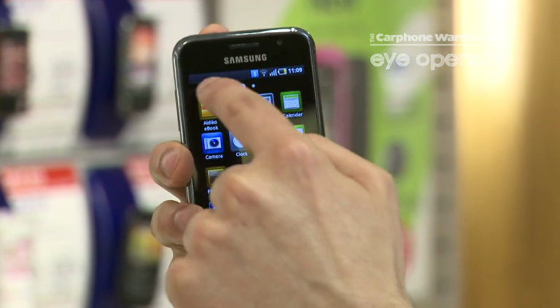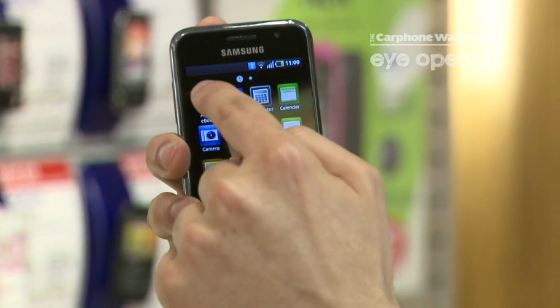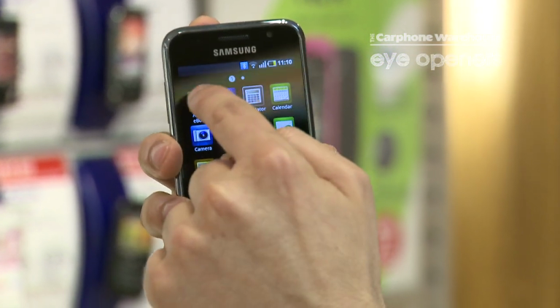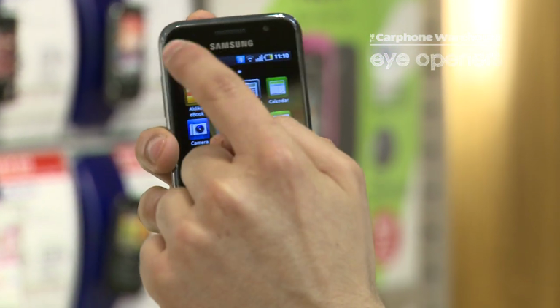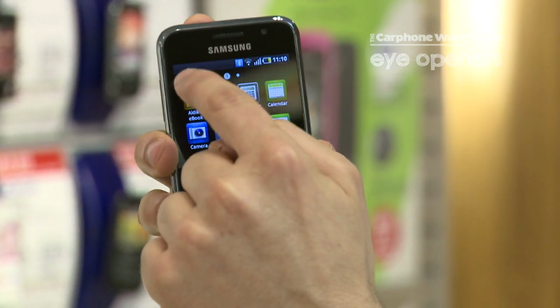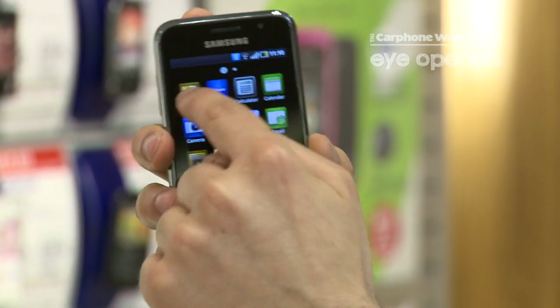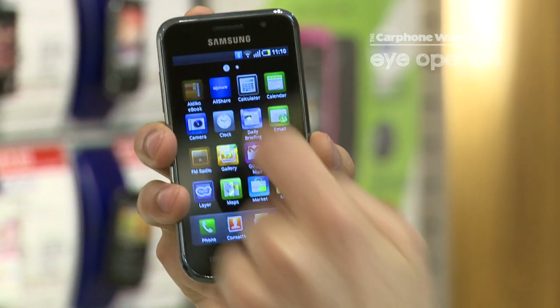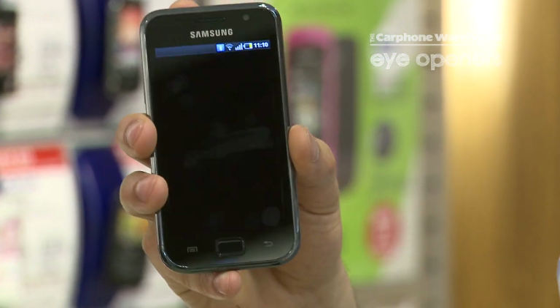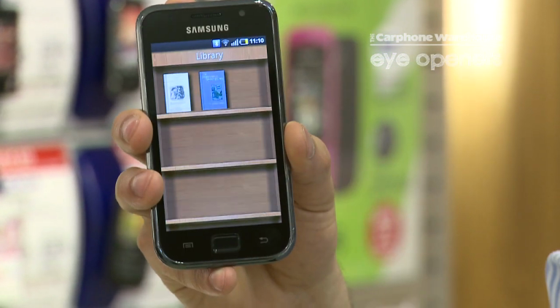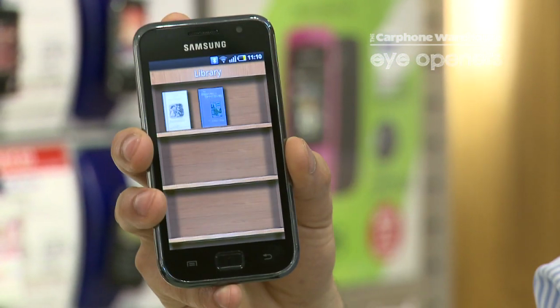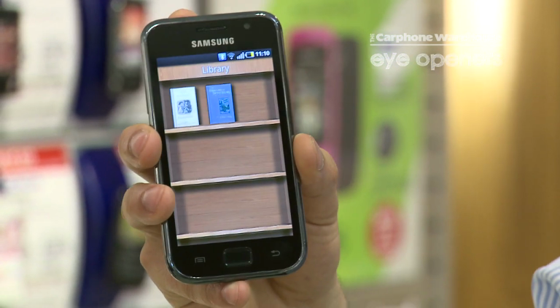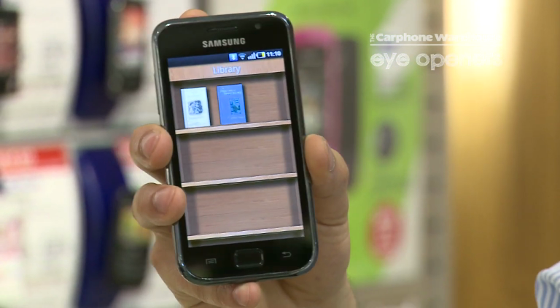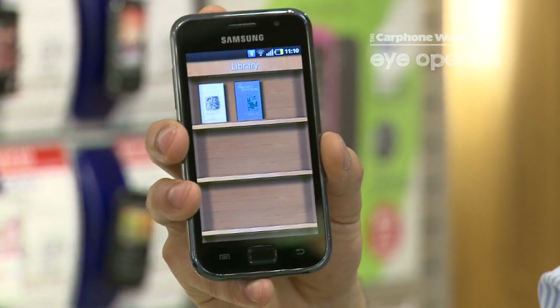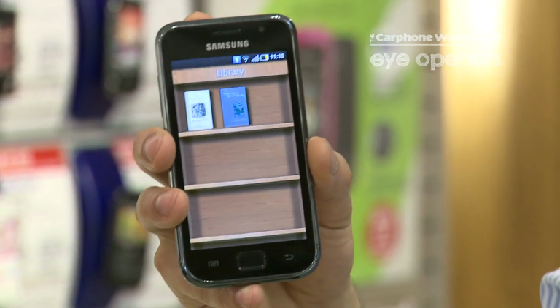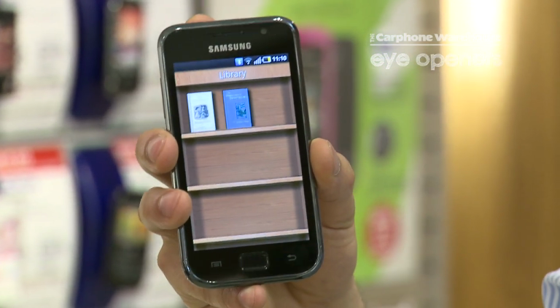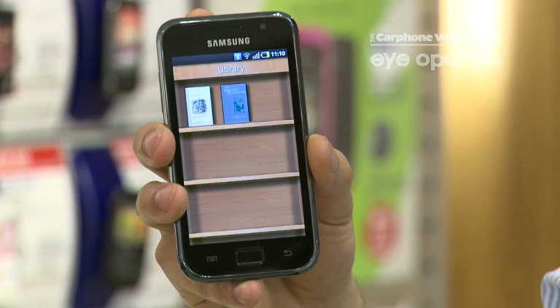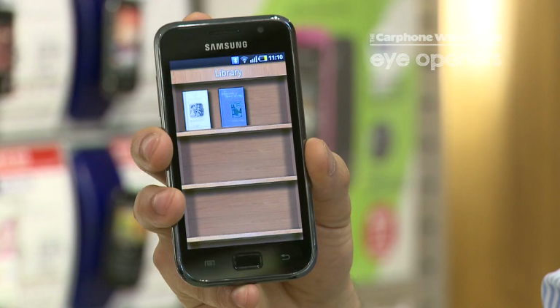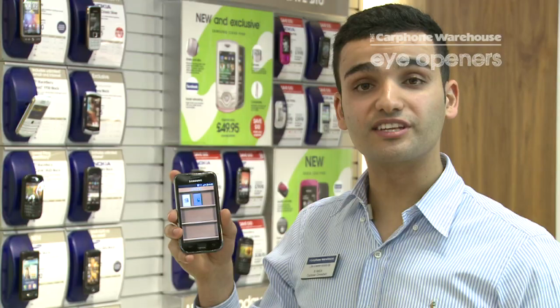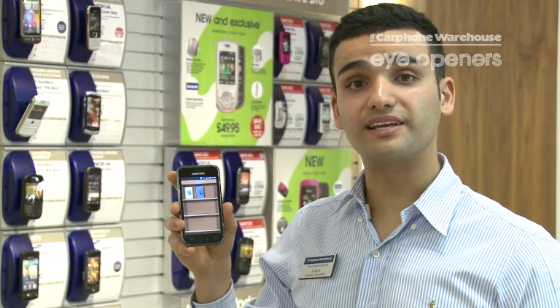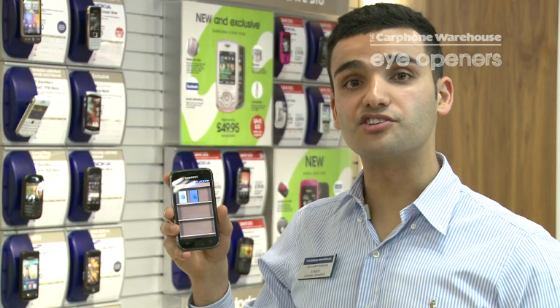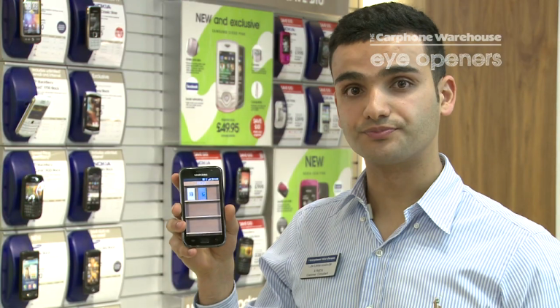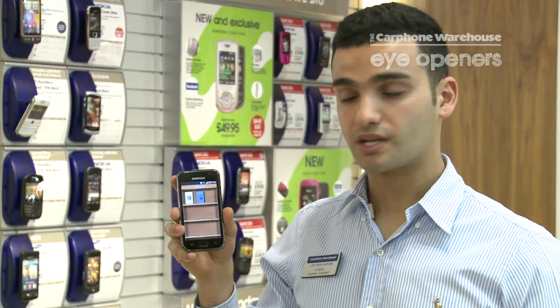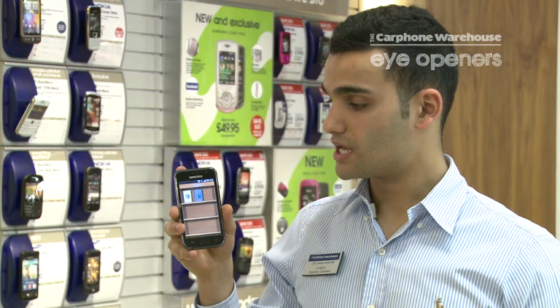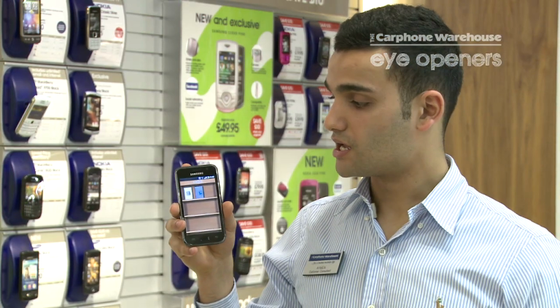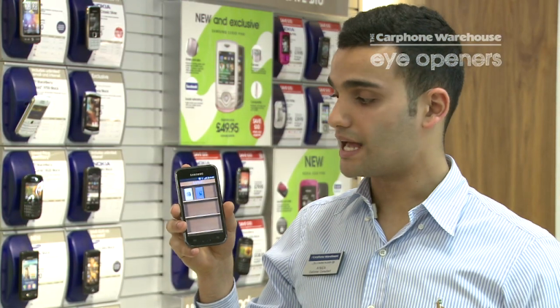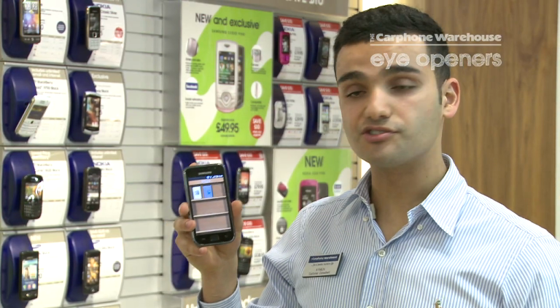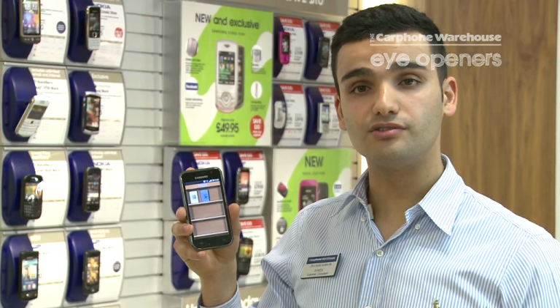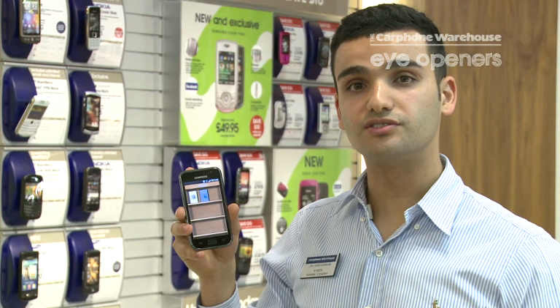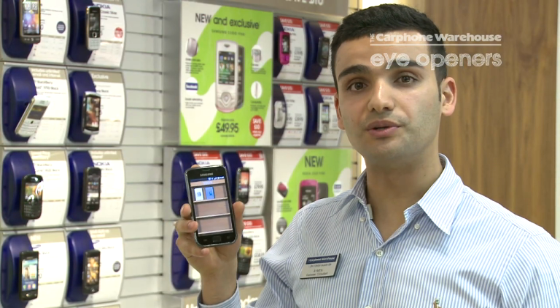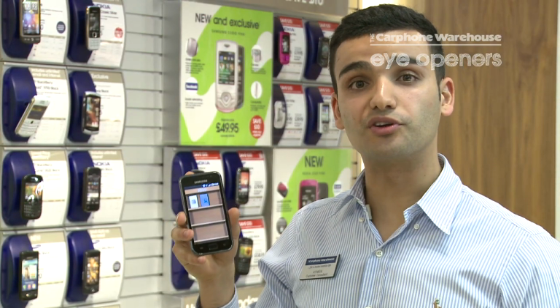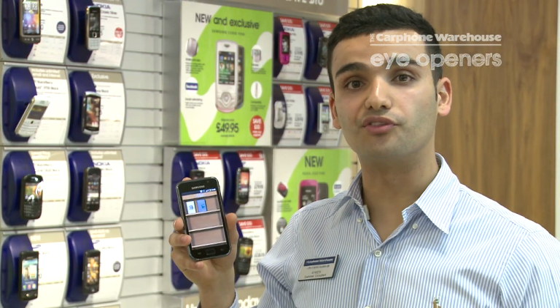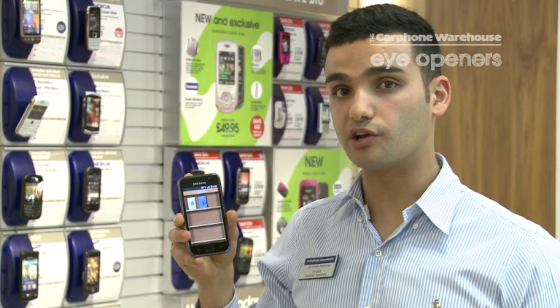It has an ebook application already preloaded onto it. The ebooks application allows you to read books on the go.